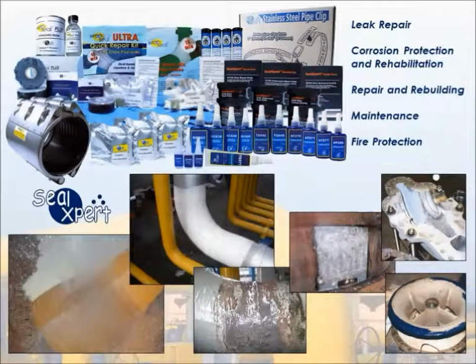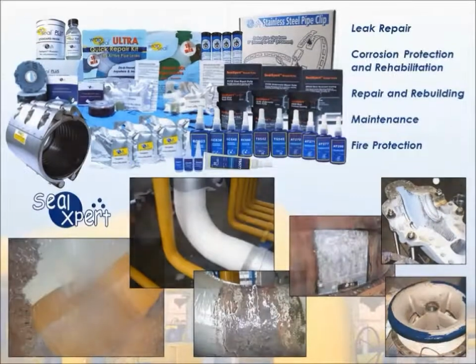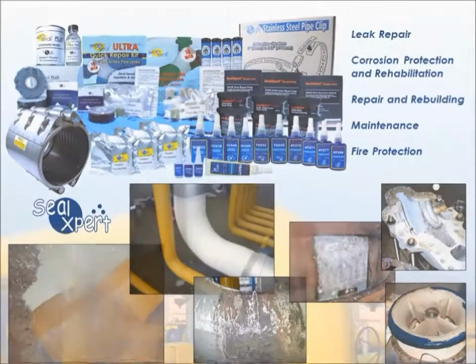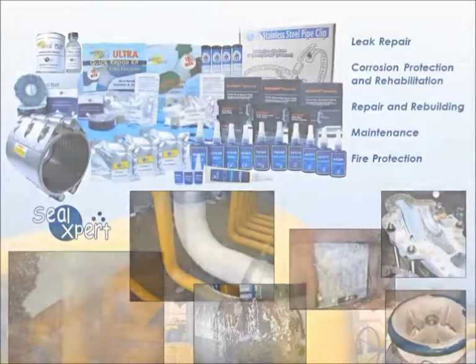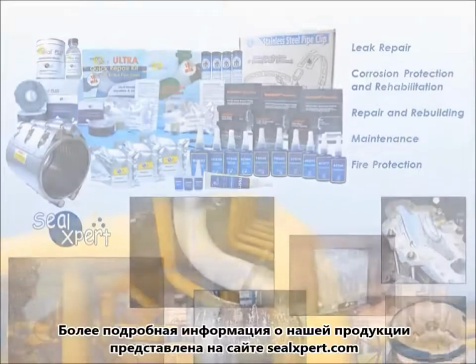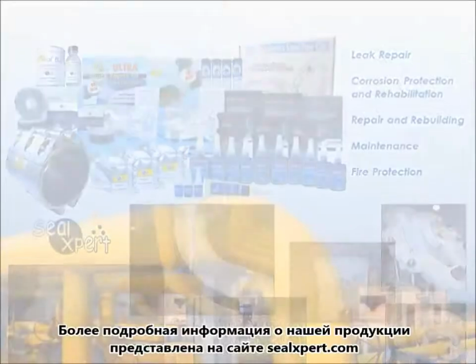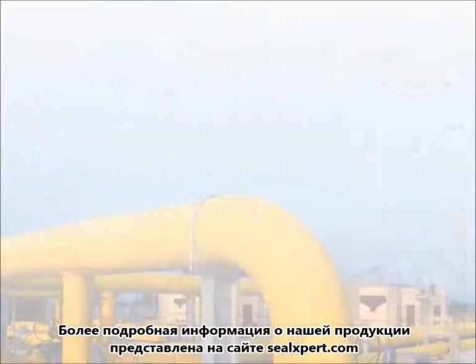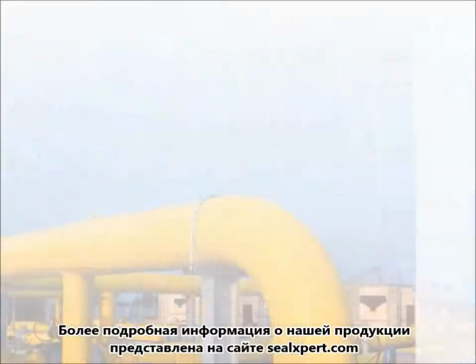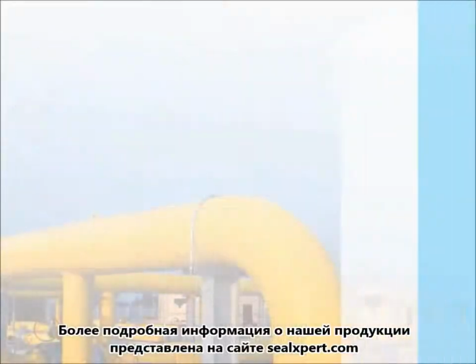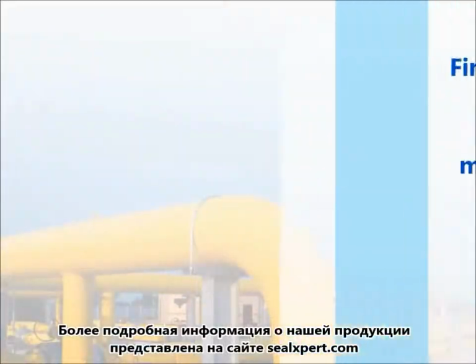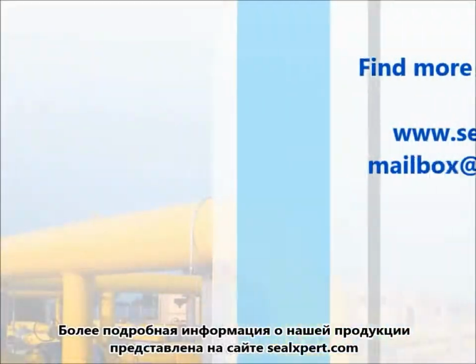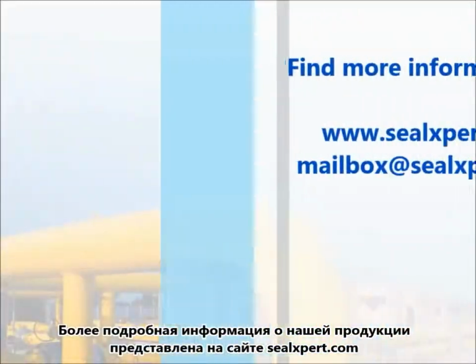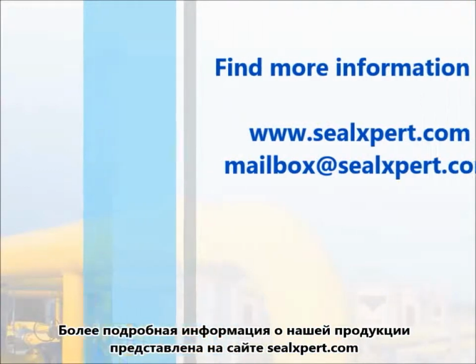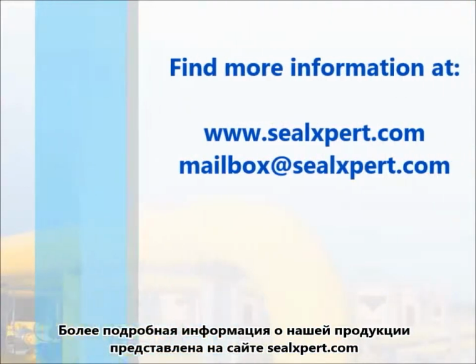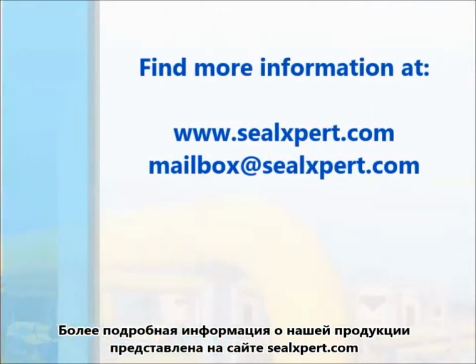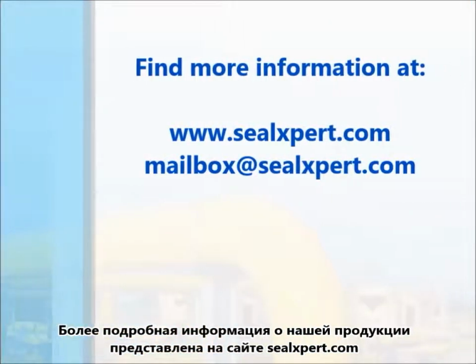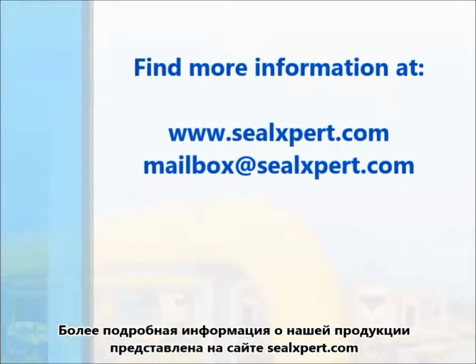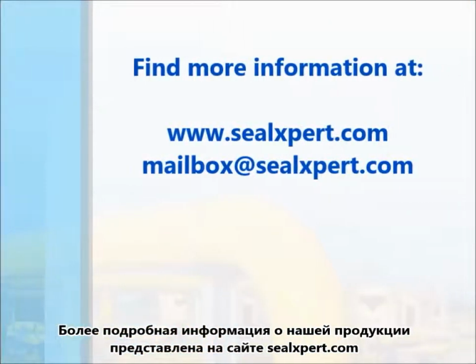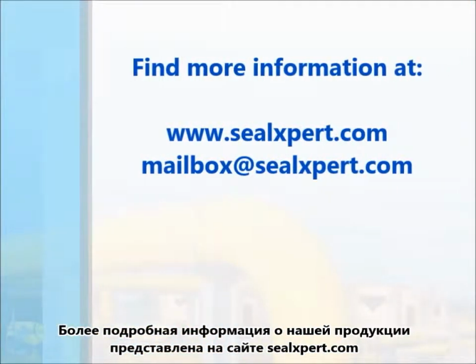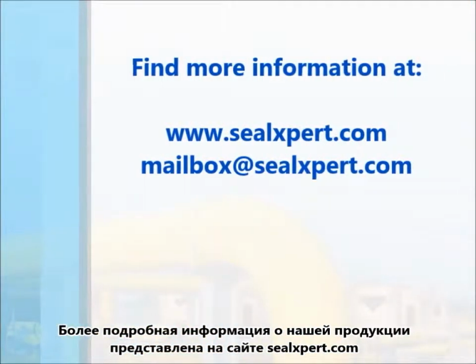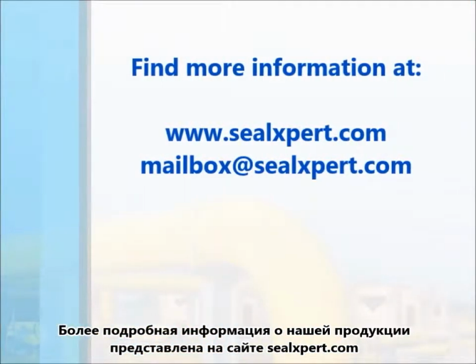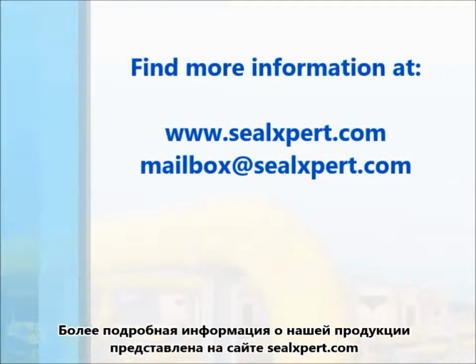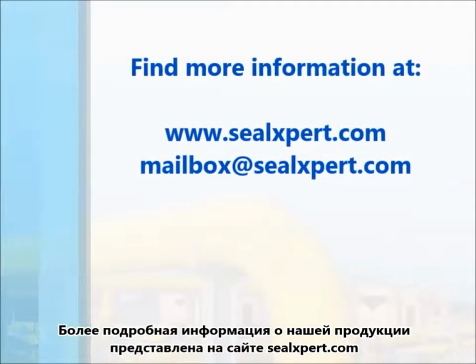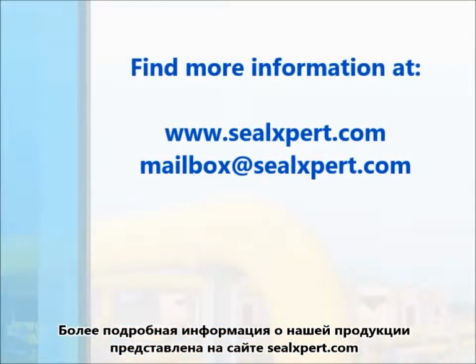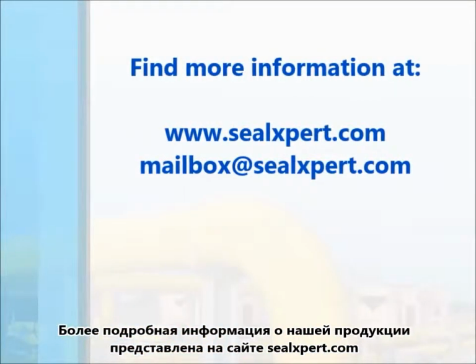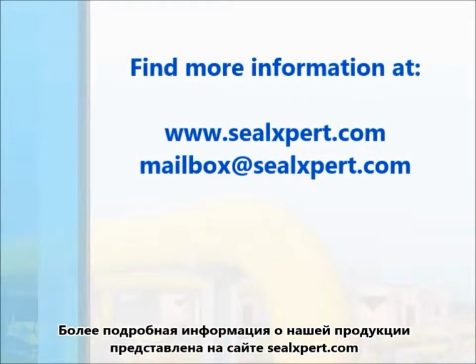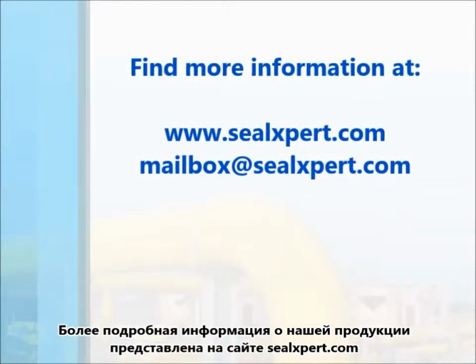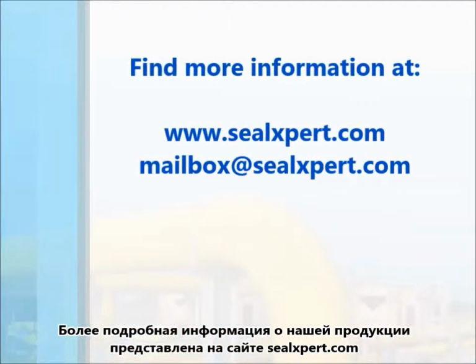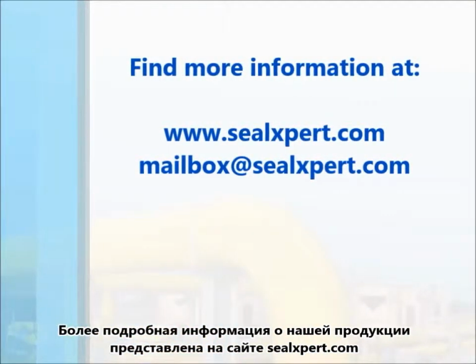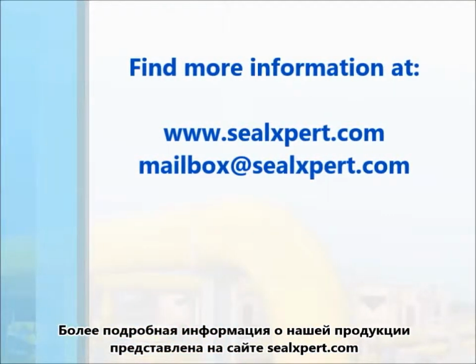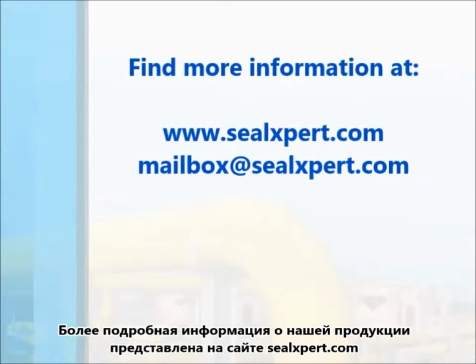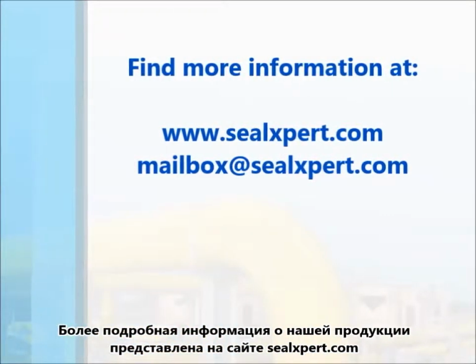For more information about our products, visit us at sealexpert.com.